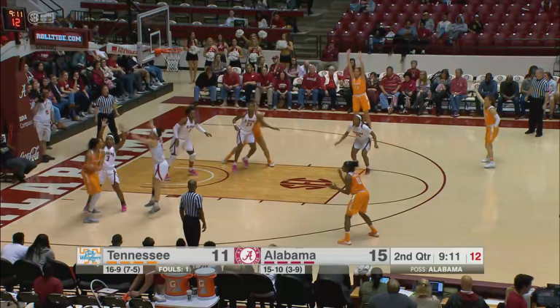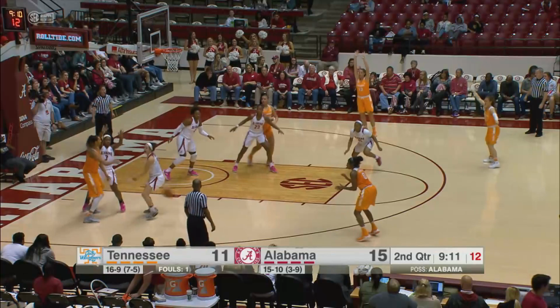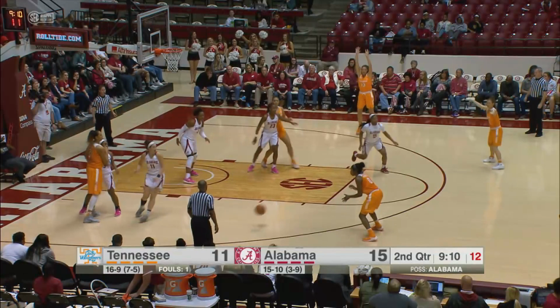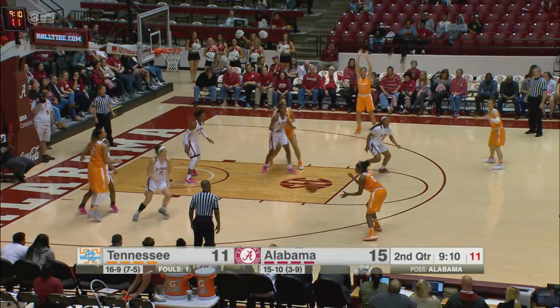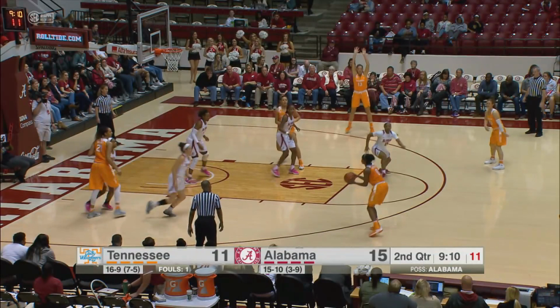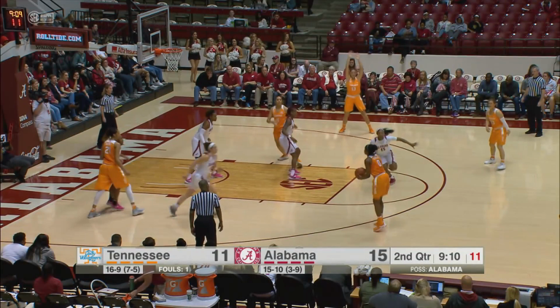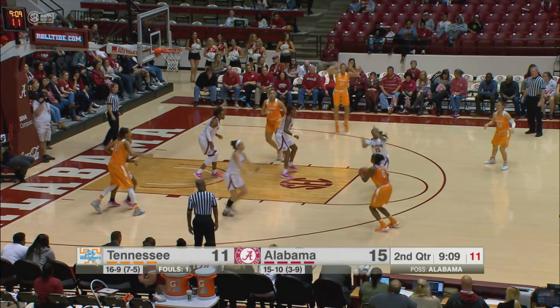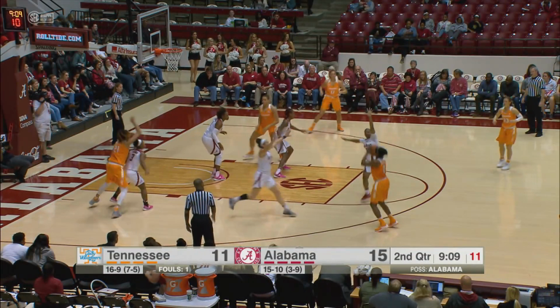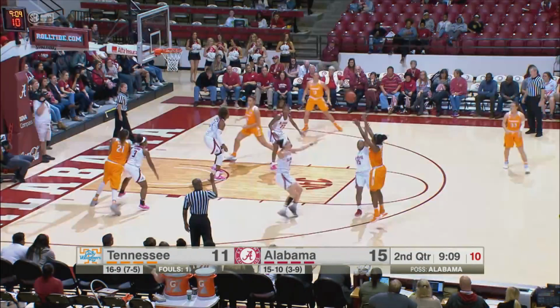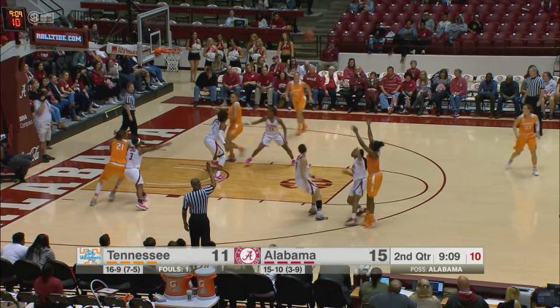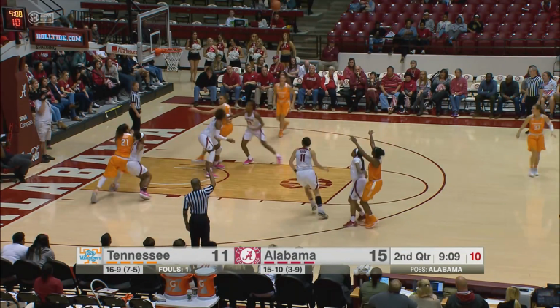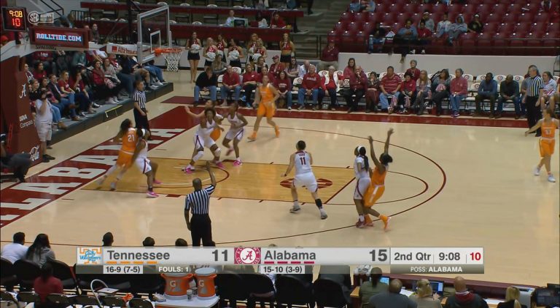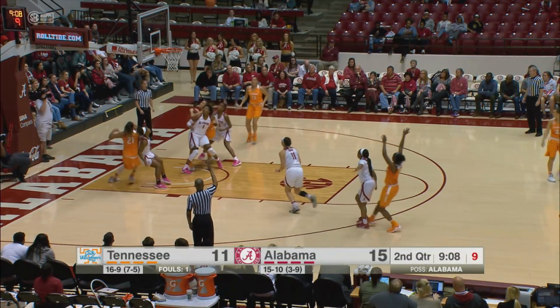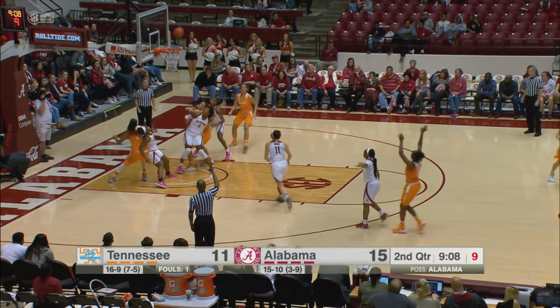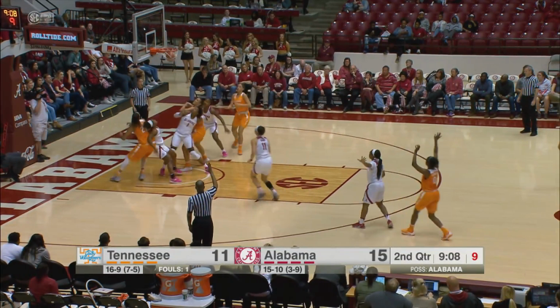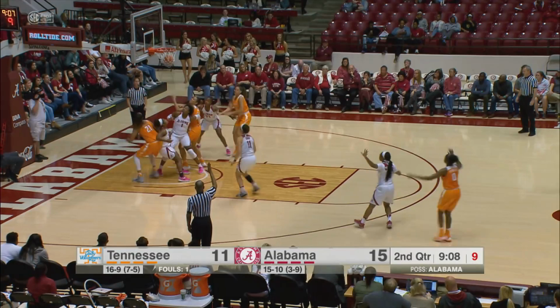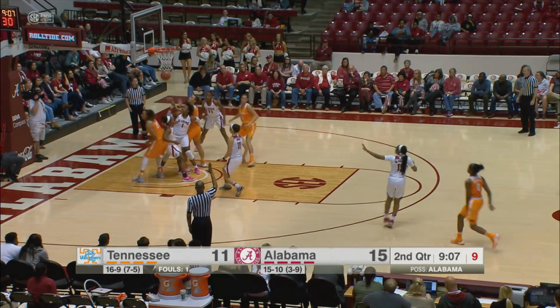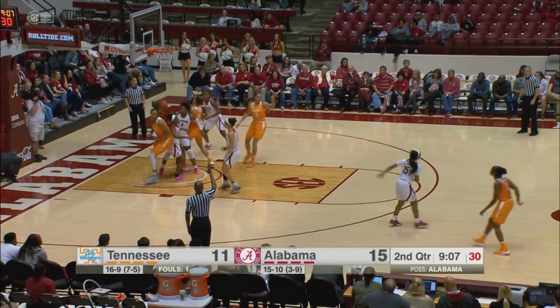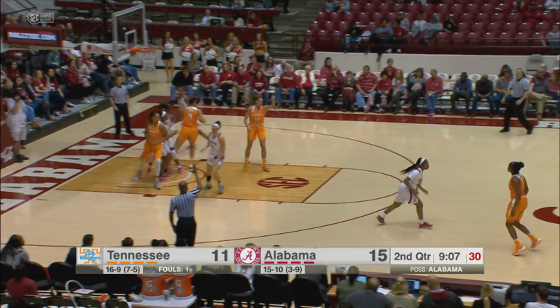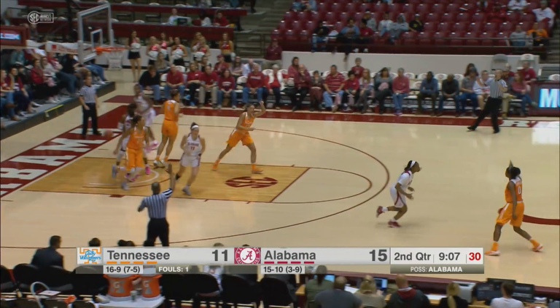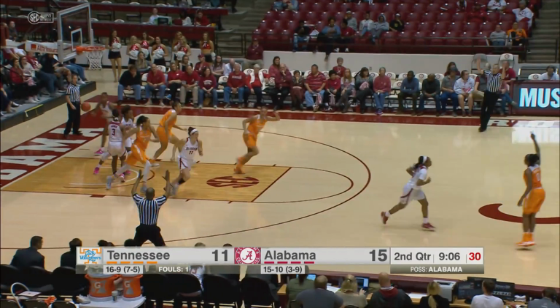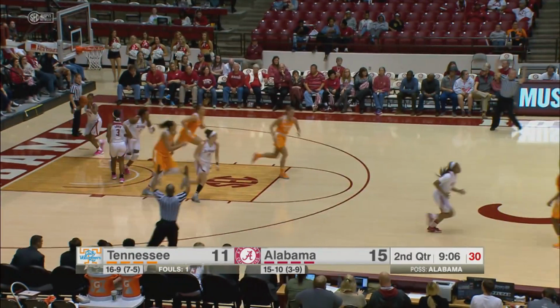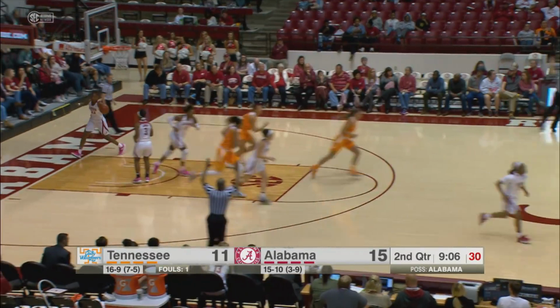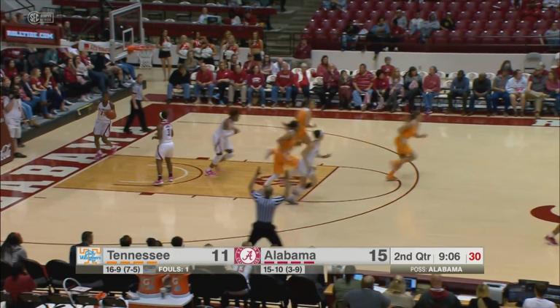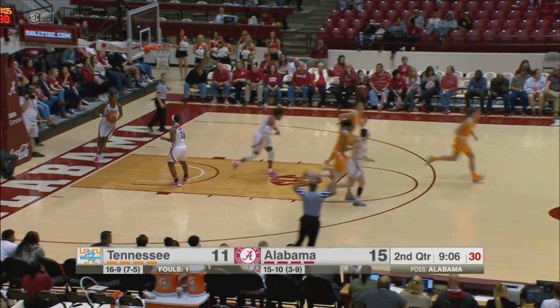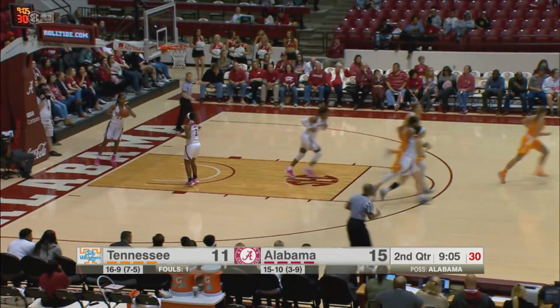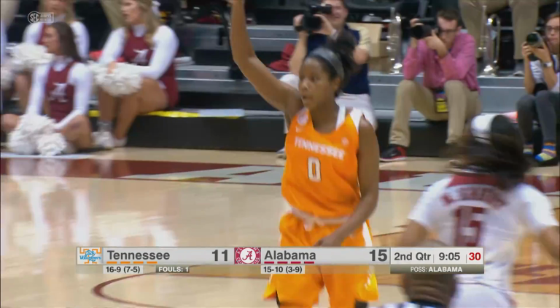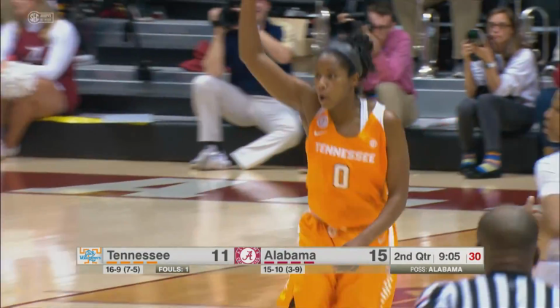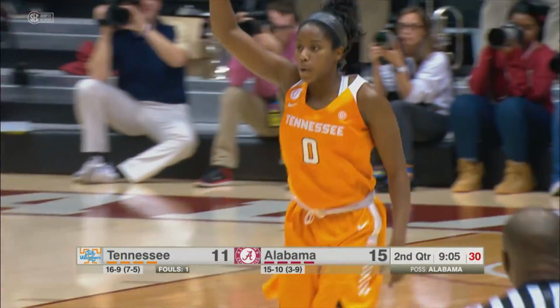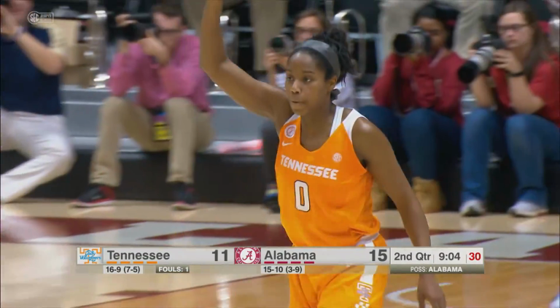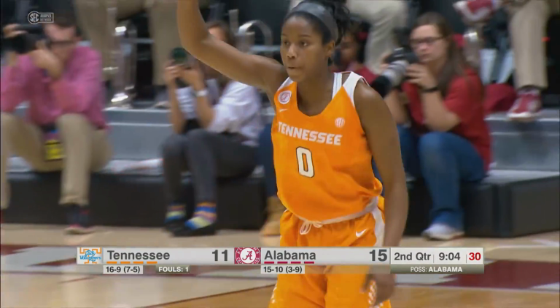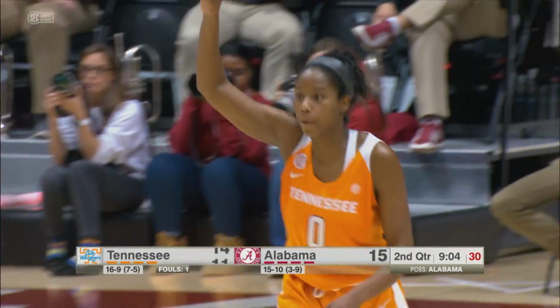The left baseline, back to Reynolds. She fires a three and hits it — Jordan Reynolds with her first three-point attempt for Tennessee.